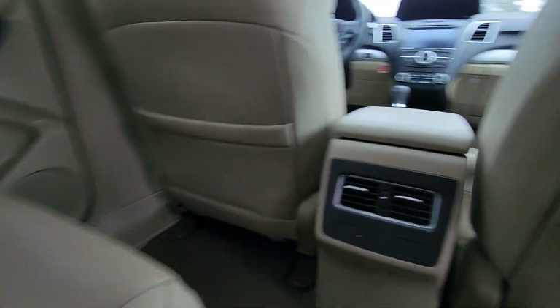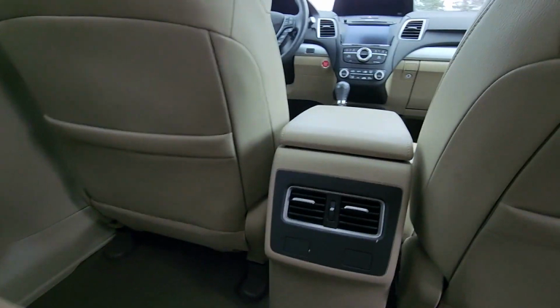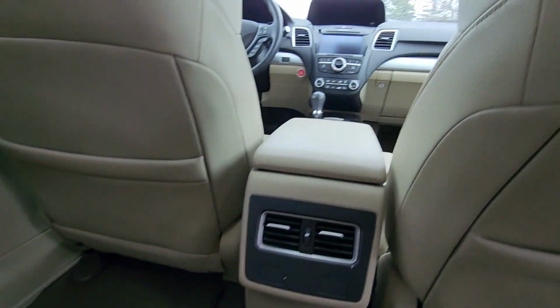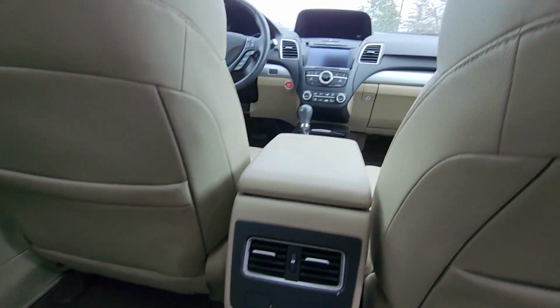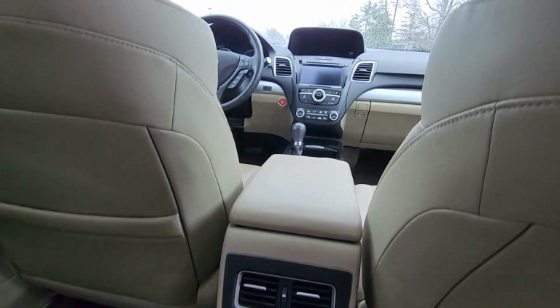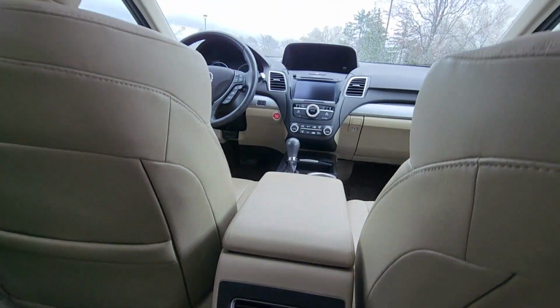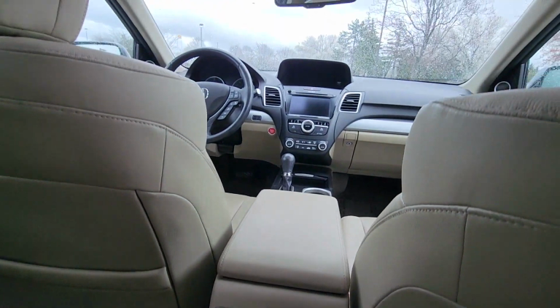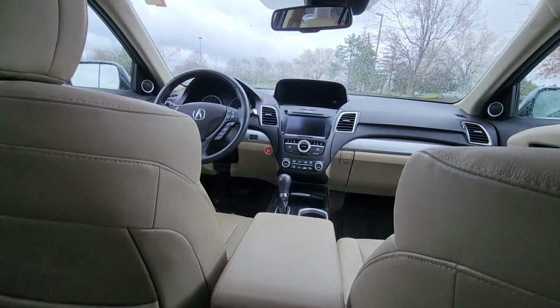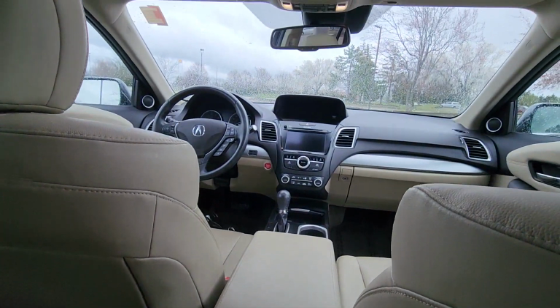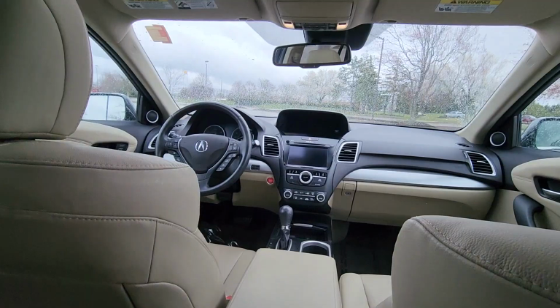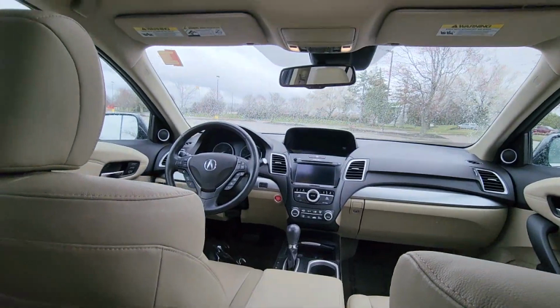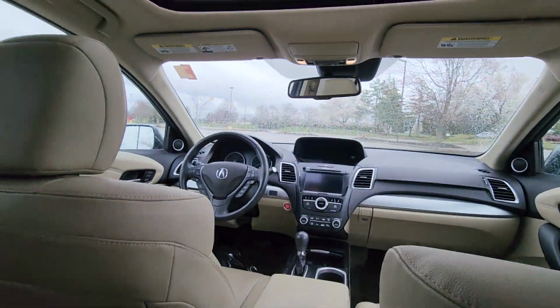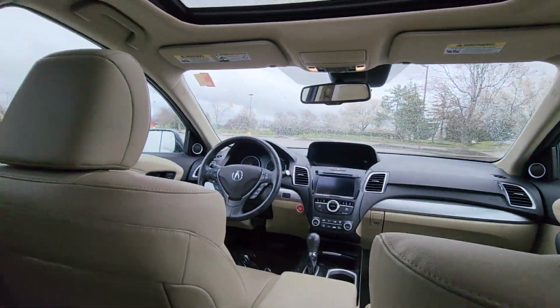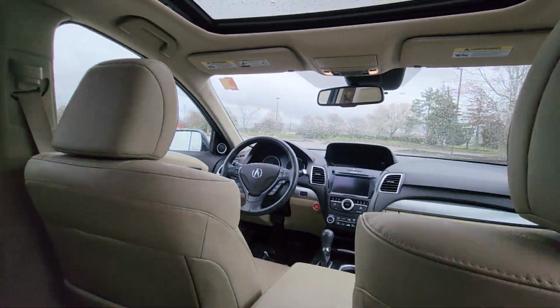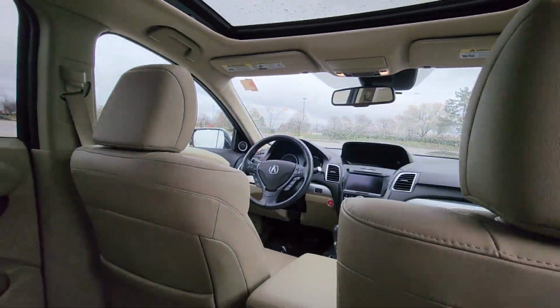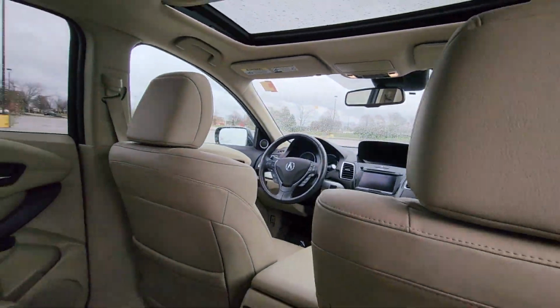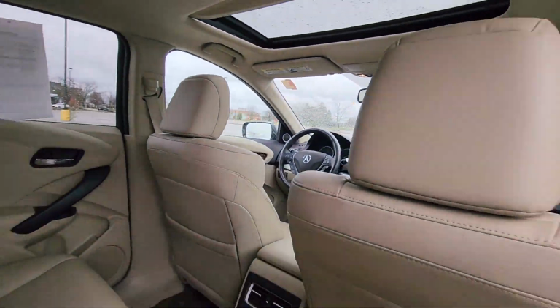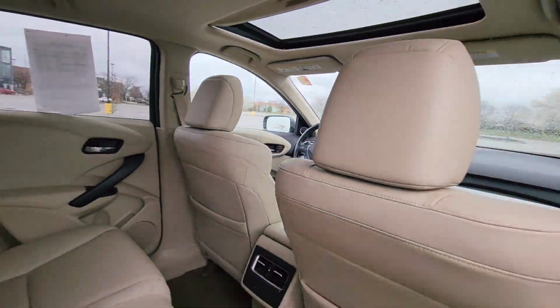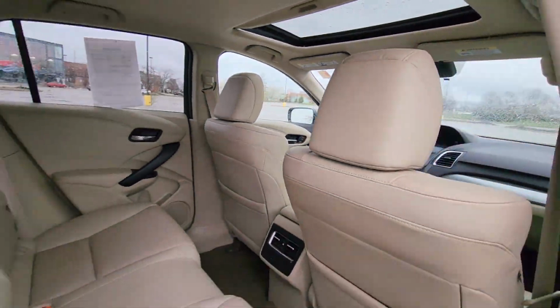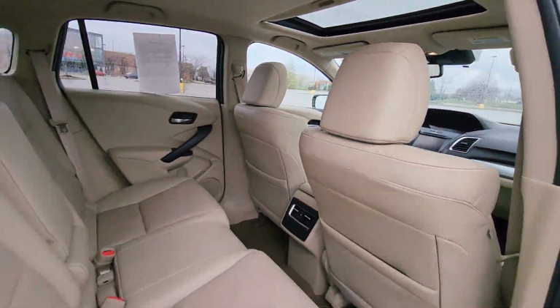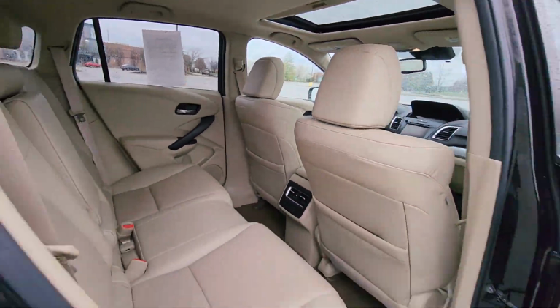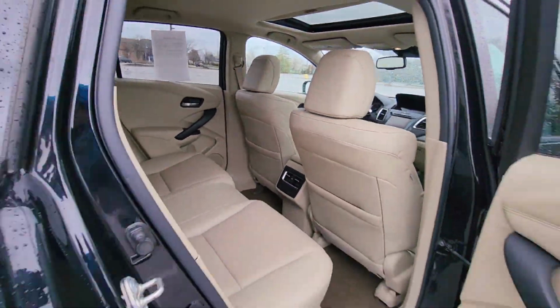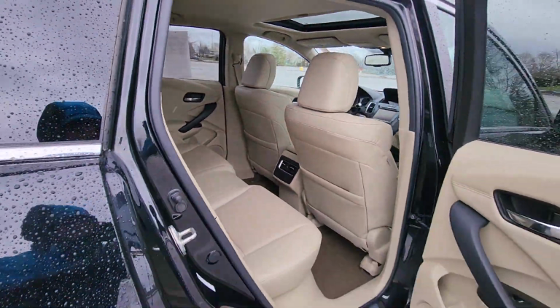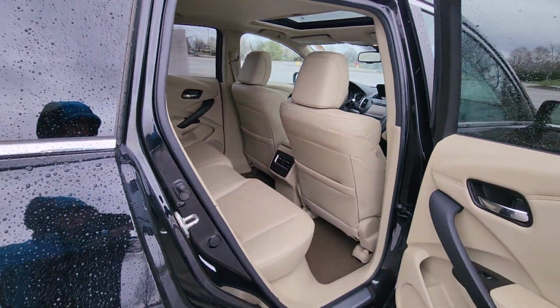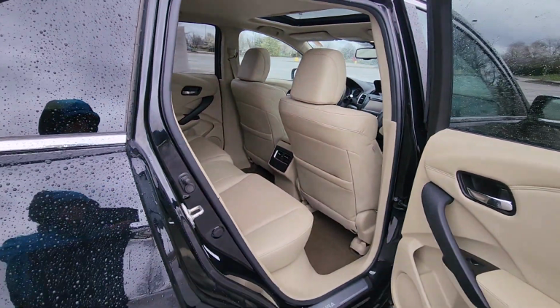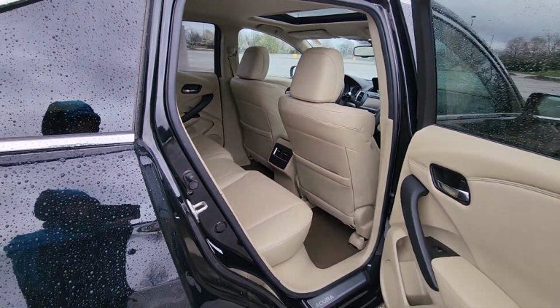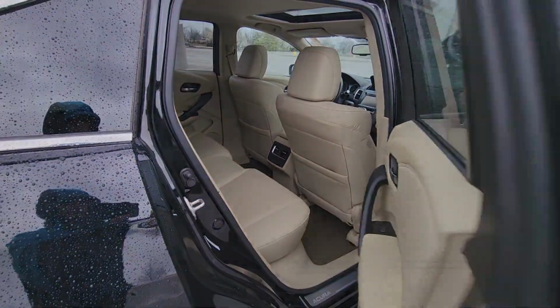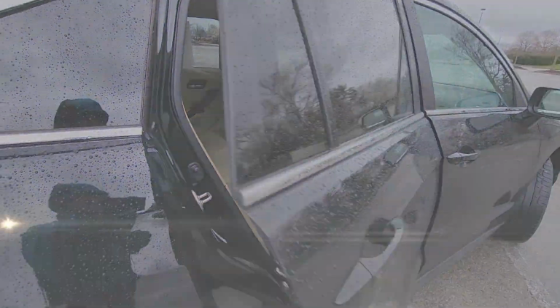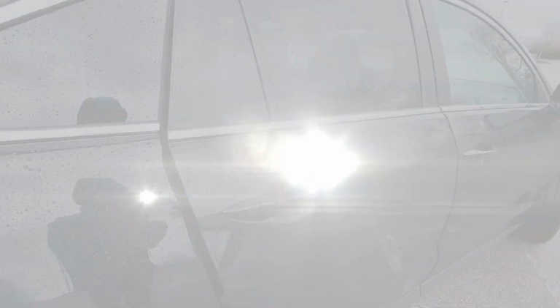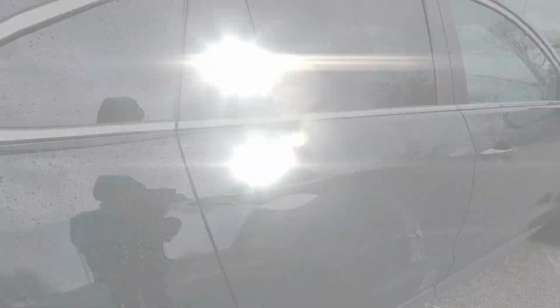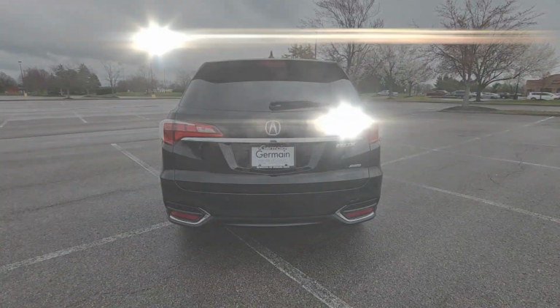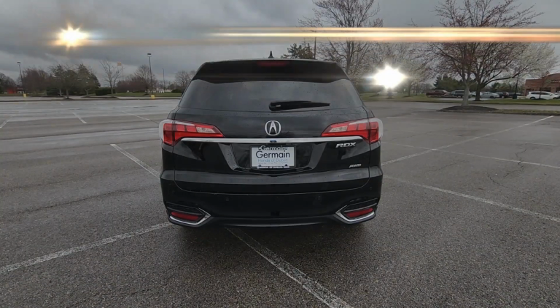Parking aid sensor, heated side-view mirrors, moonroof, backup camera, and memory seat.